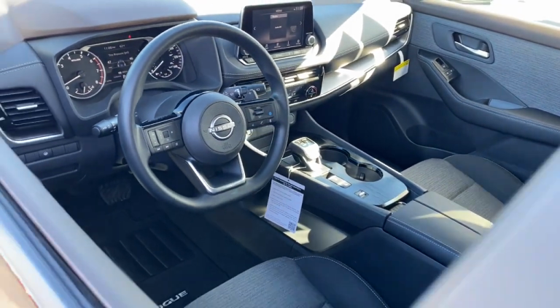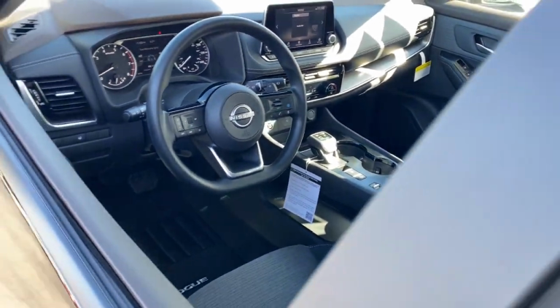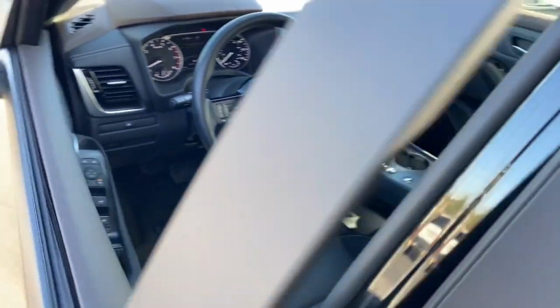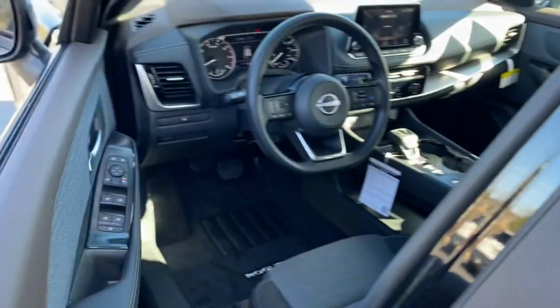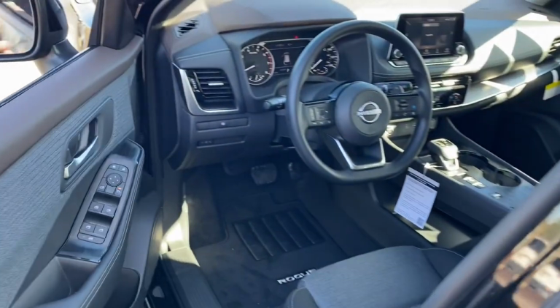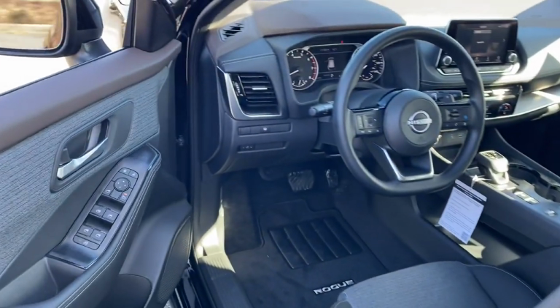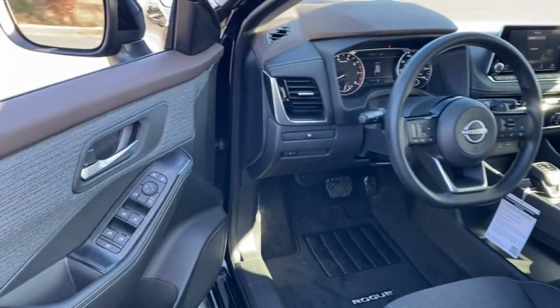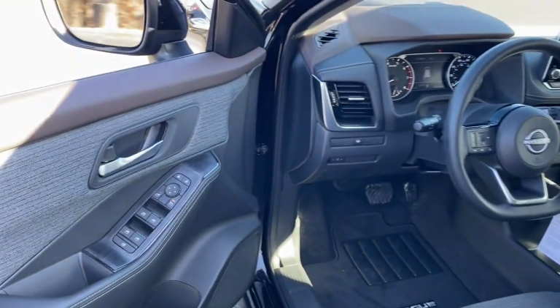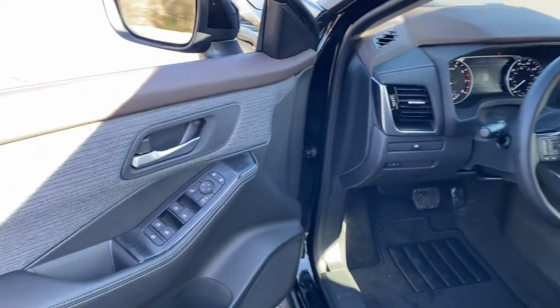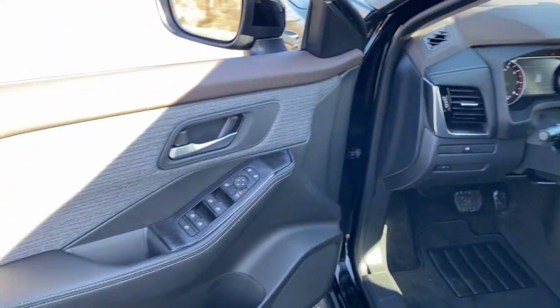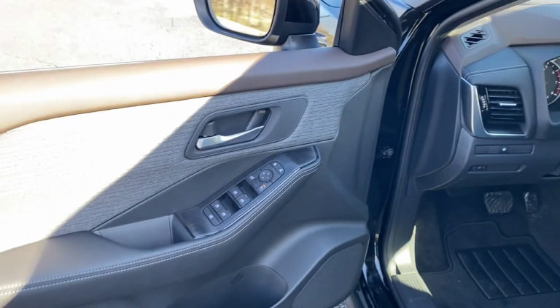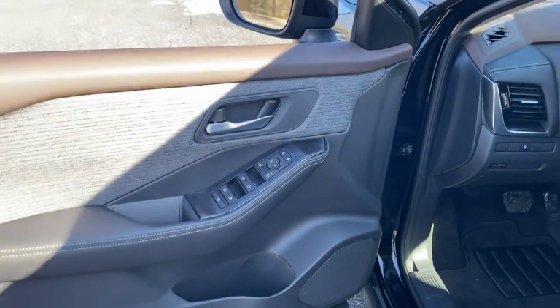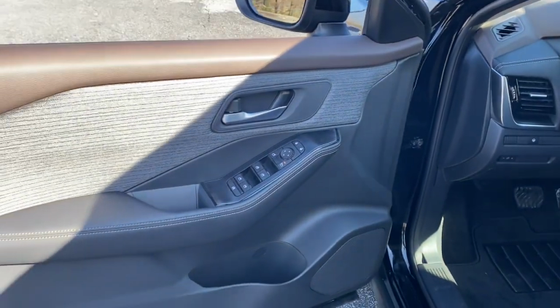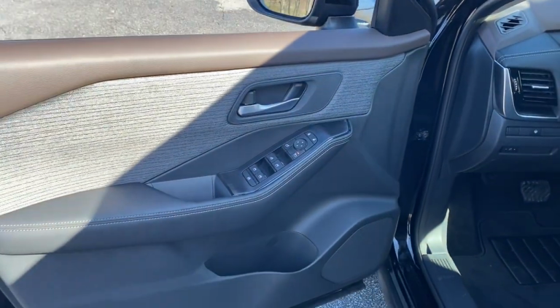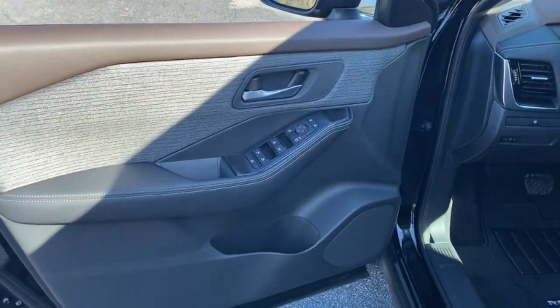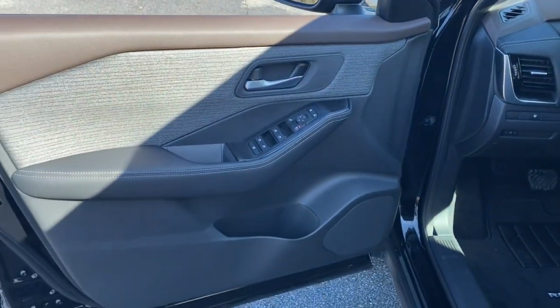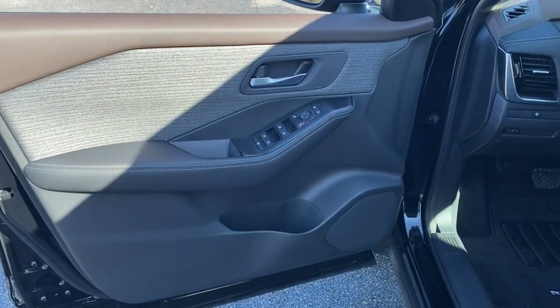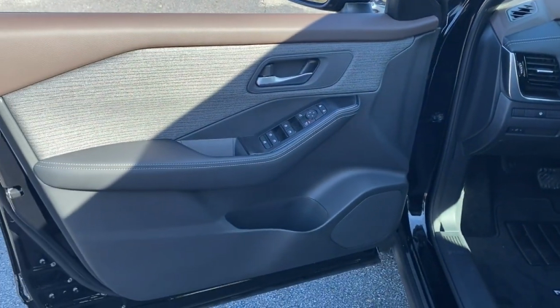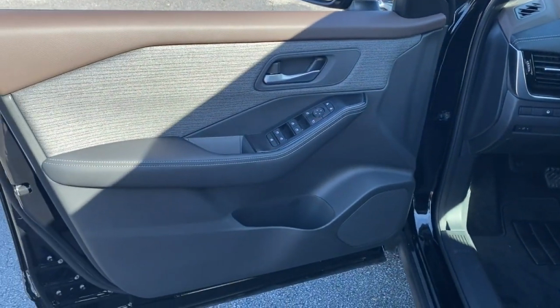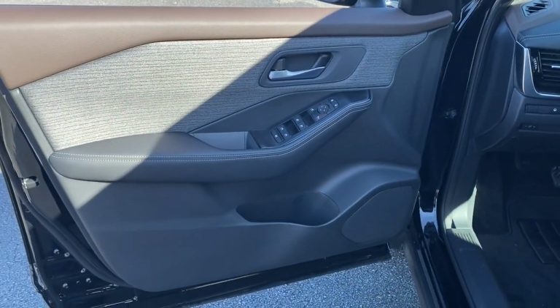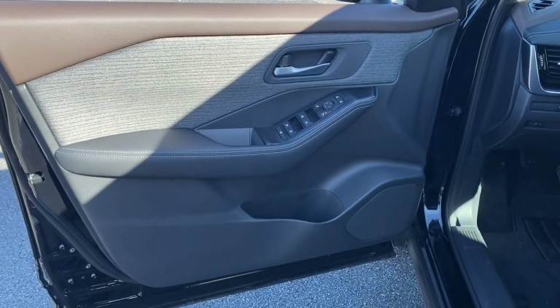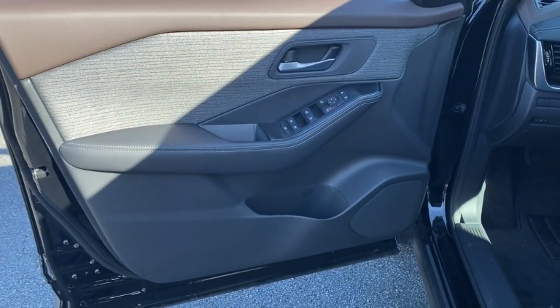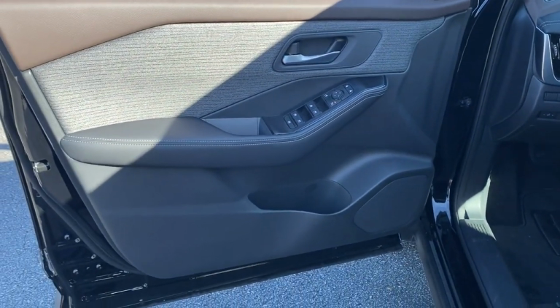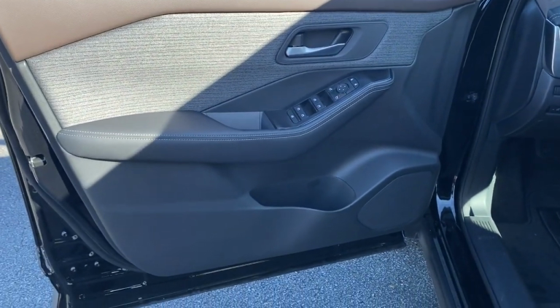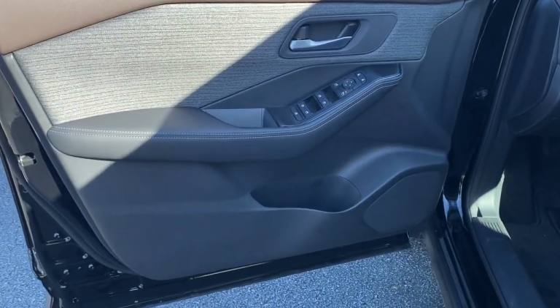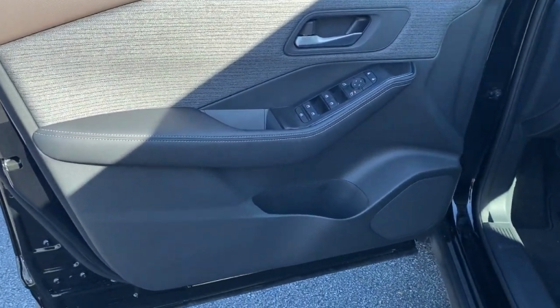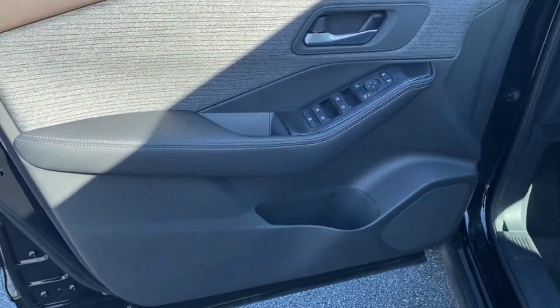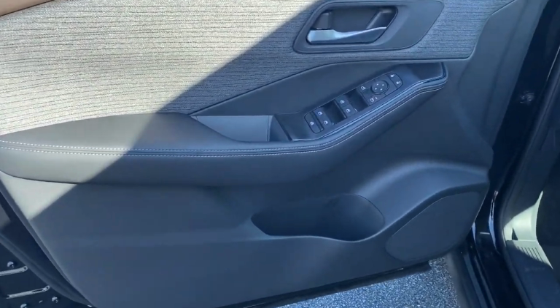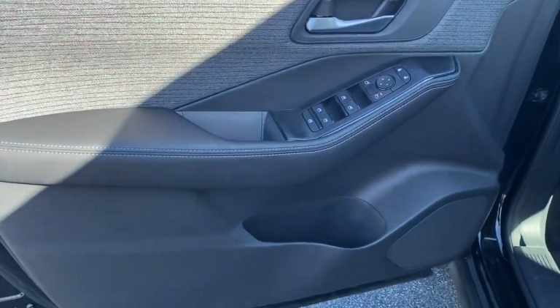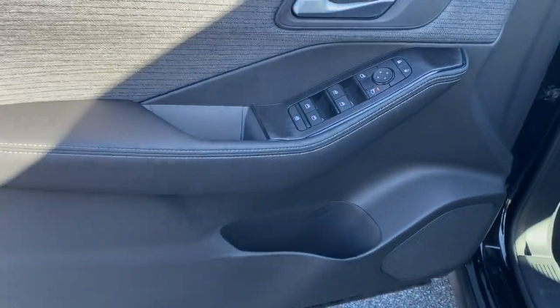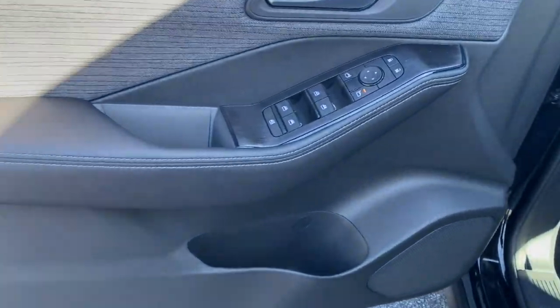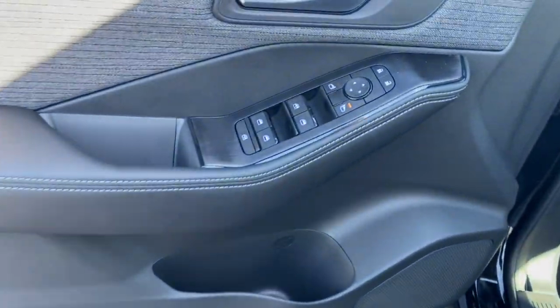Tire pressure monitoring system, floor mats, passenger vanity mirror, and CVT transmission.